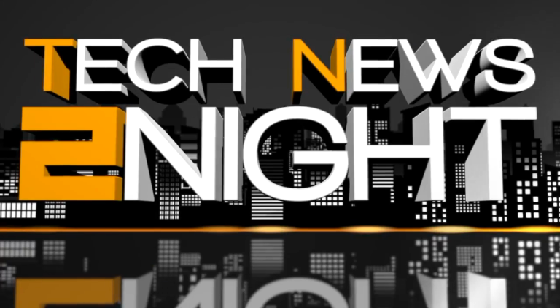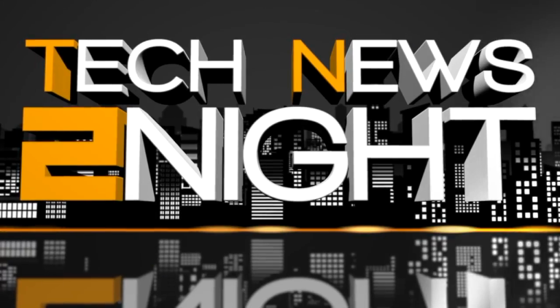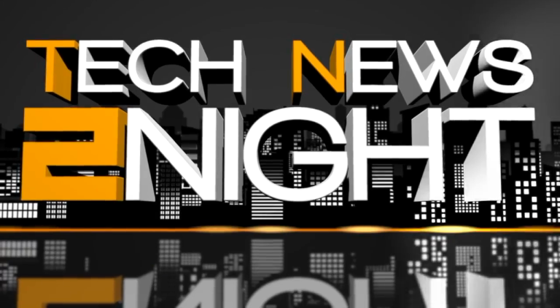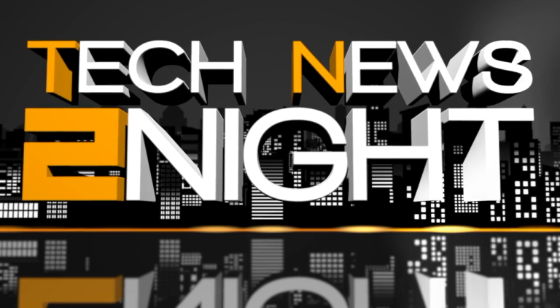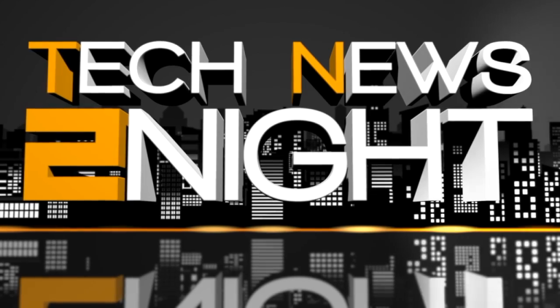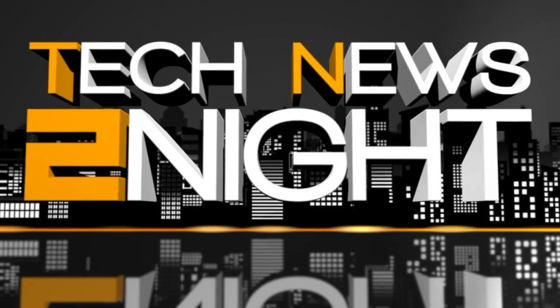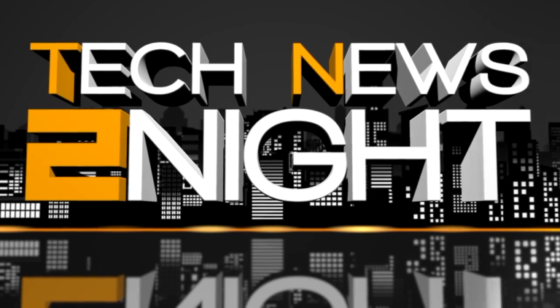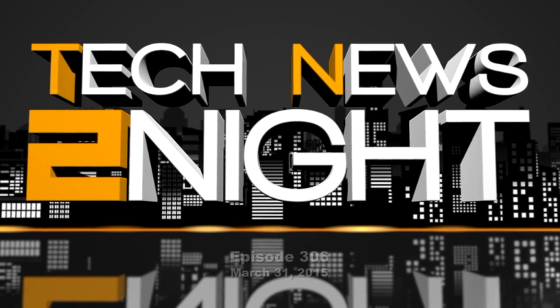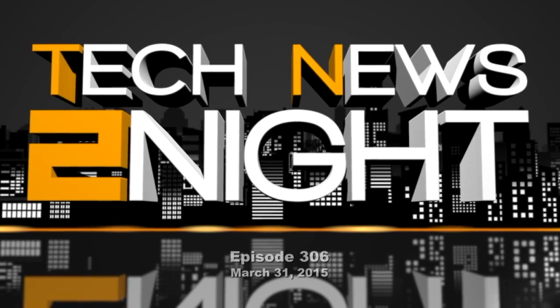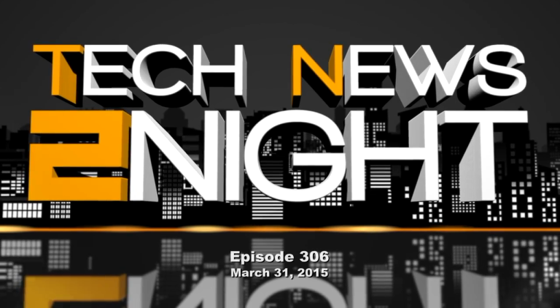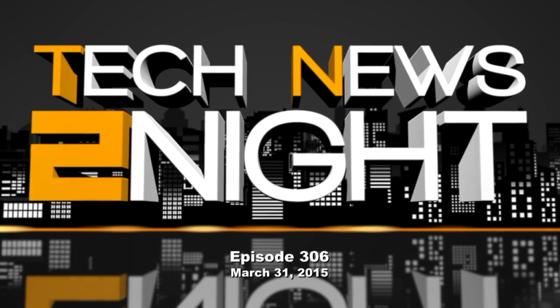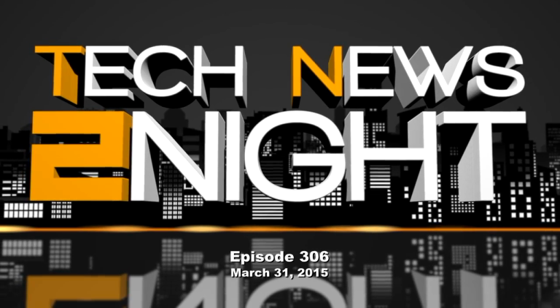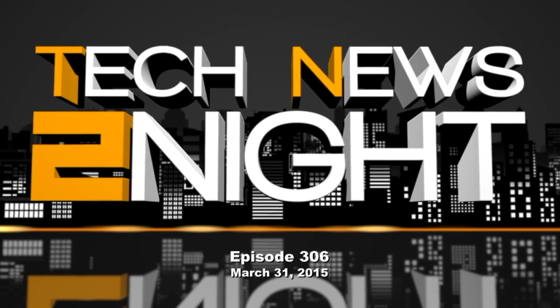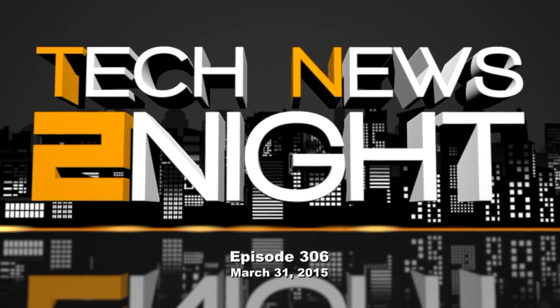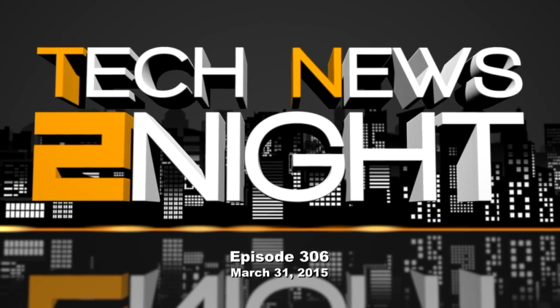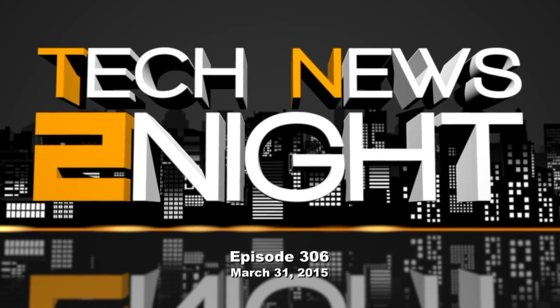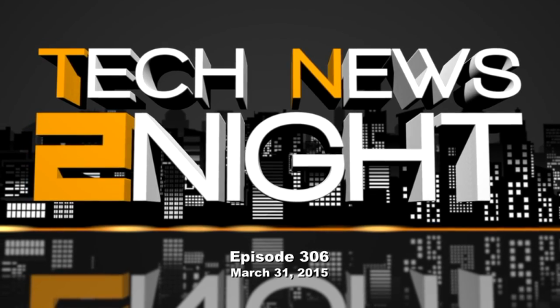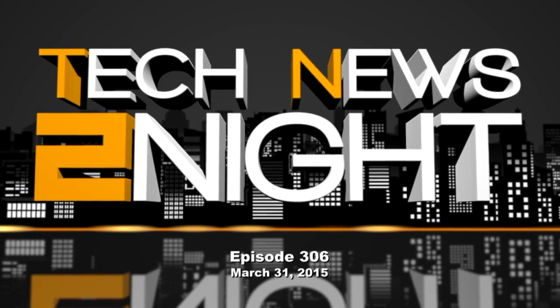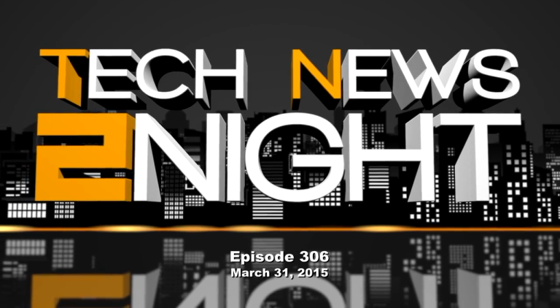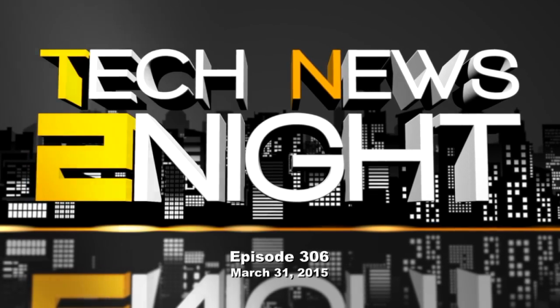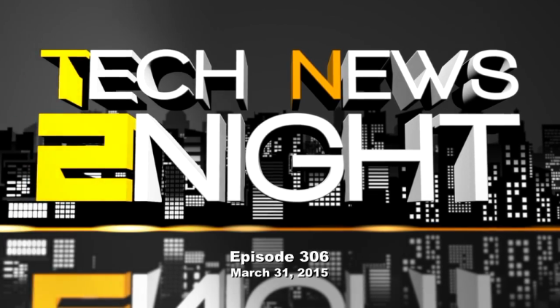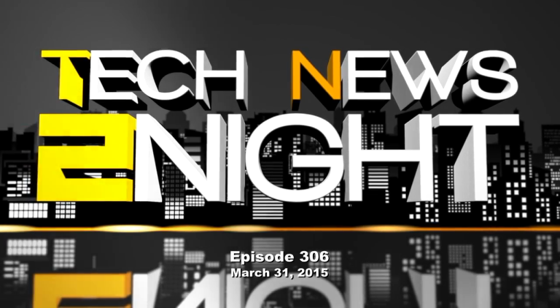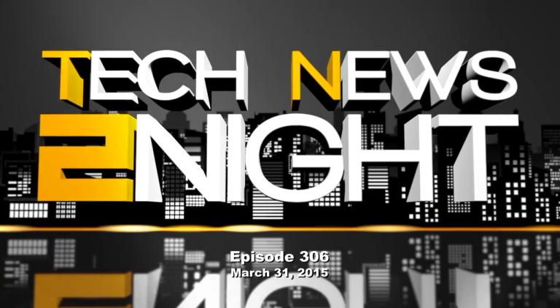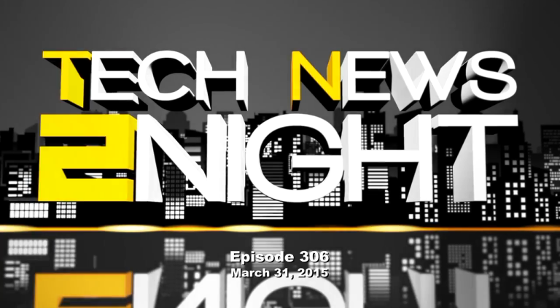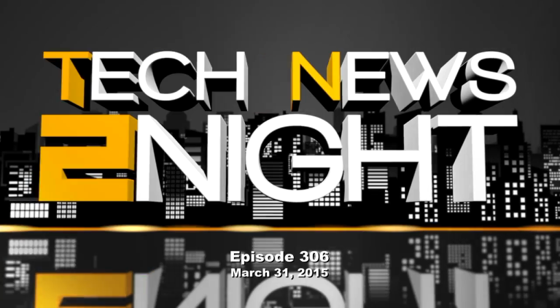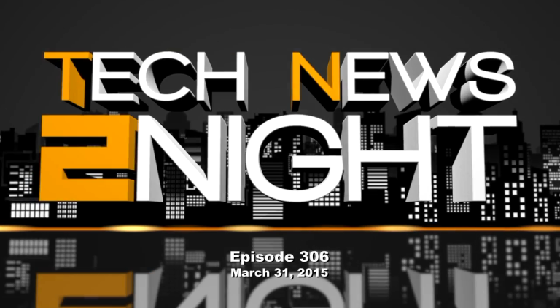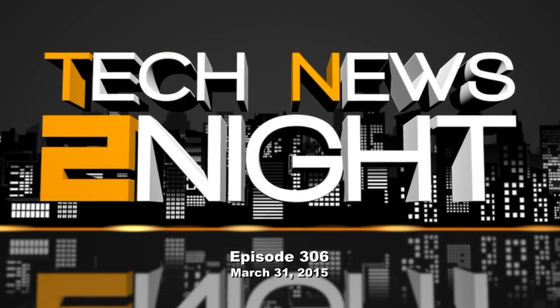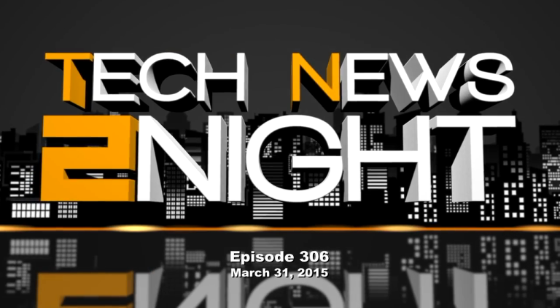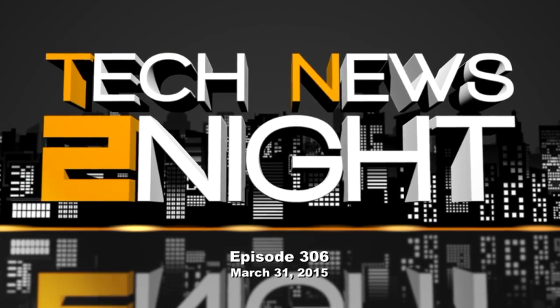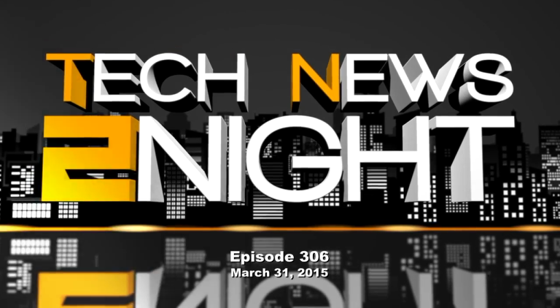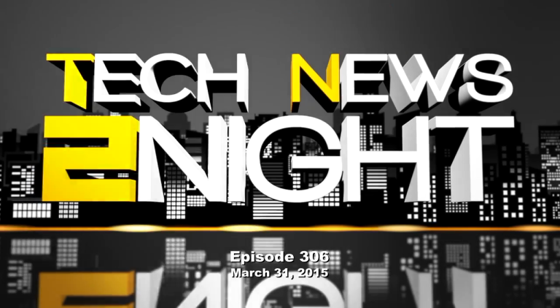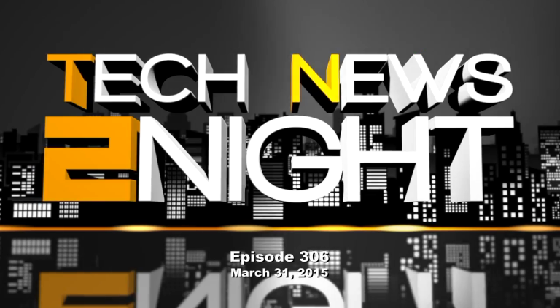This is Tech News Tonight, episode 306 for Tuesday, March 31st, 2015.